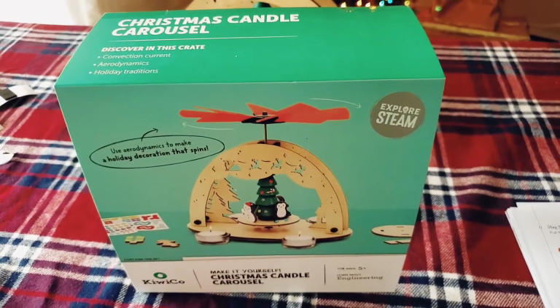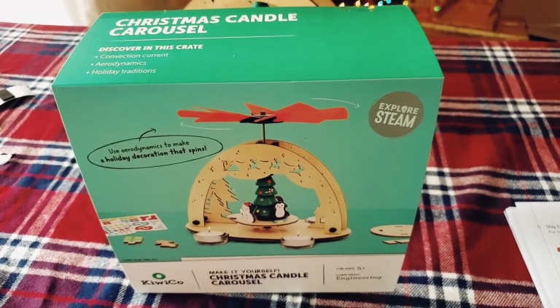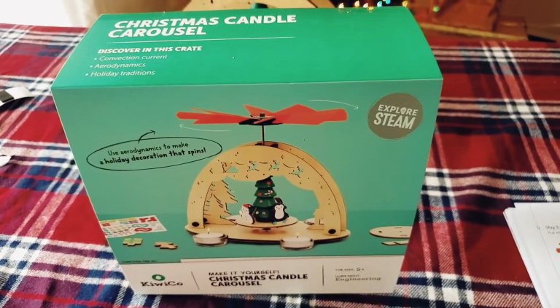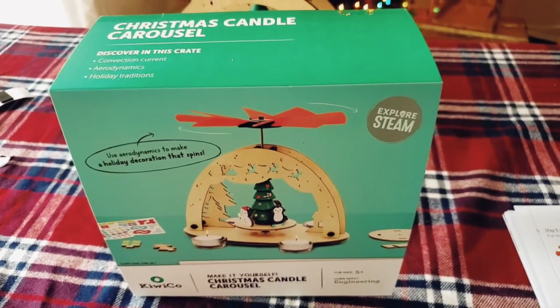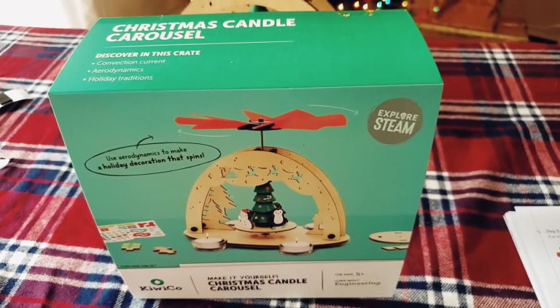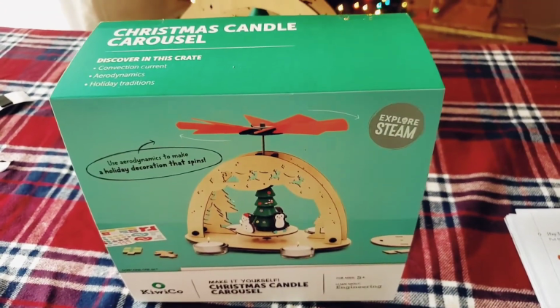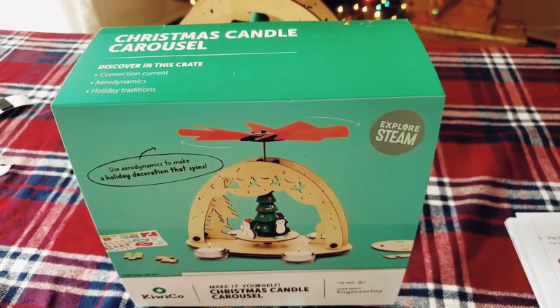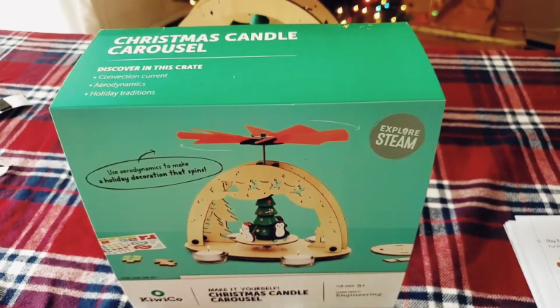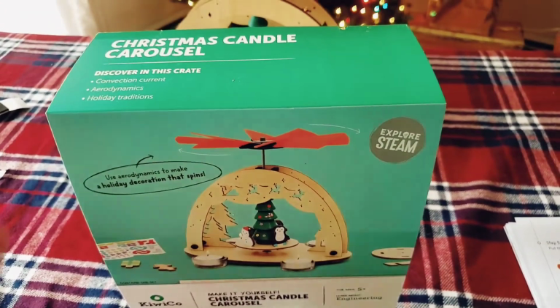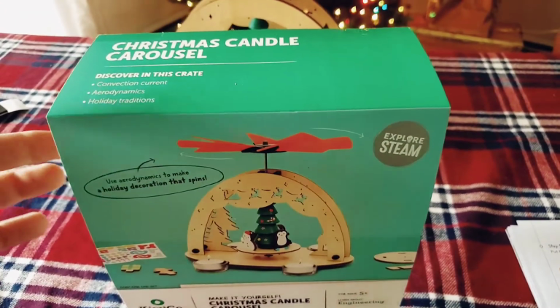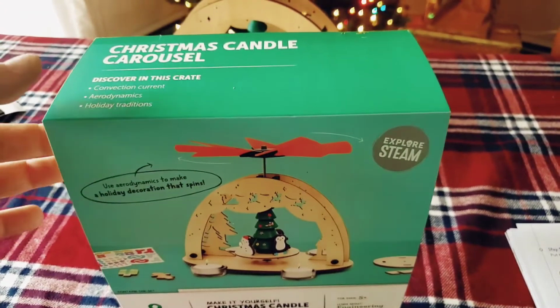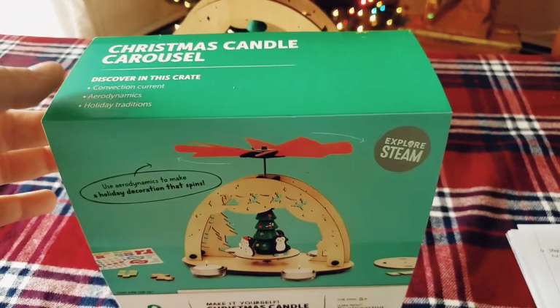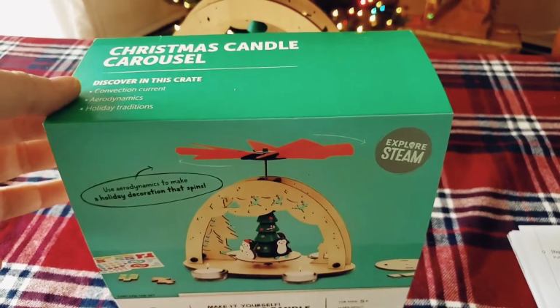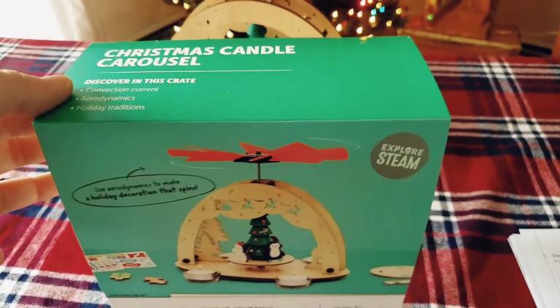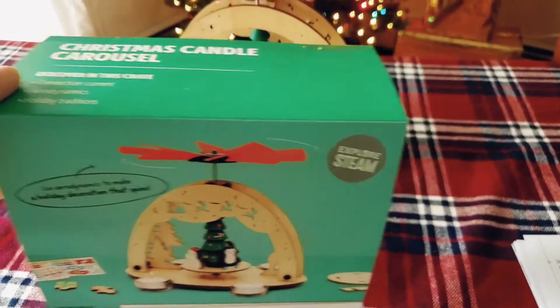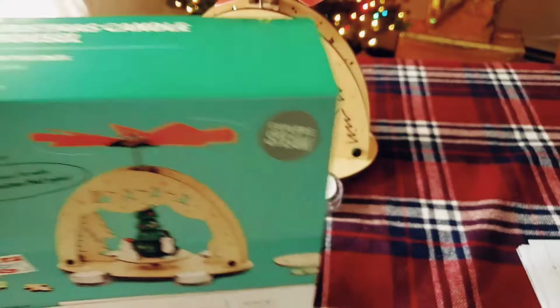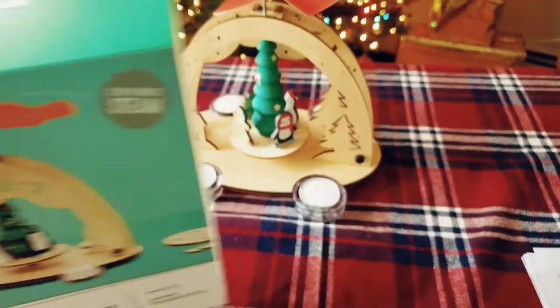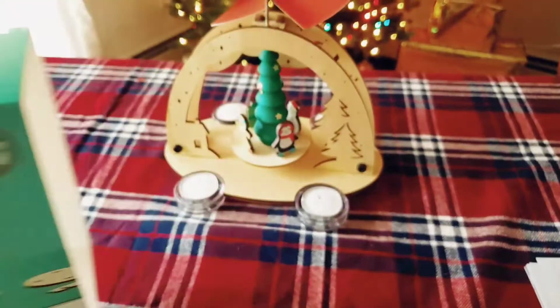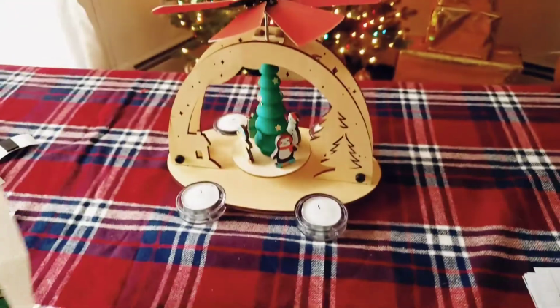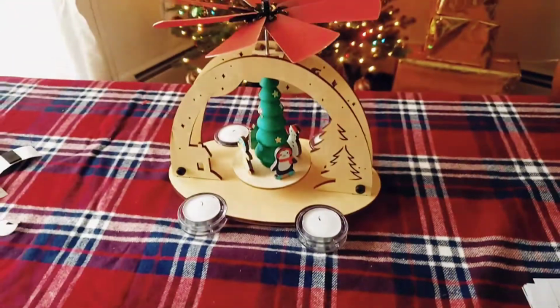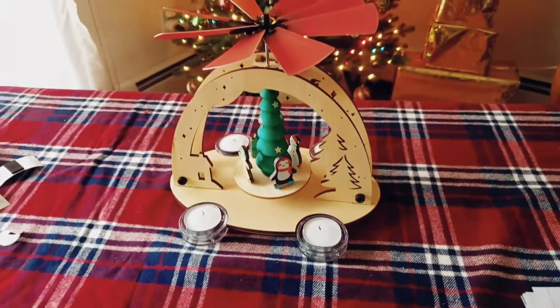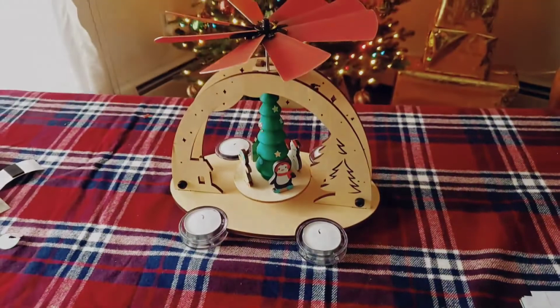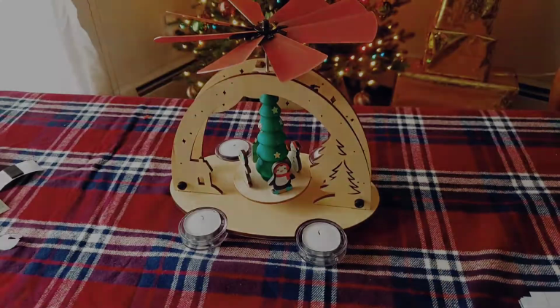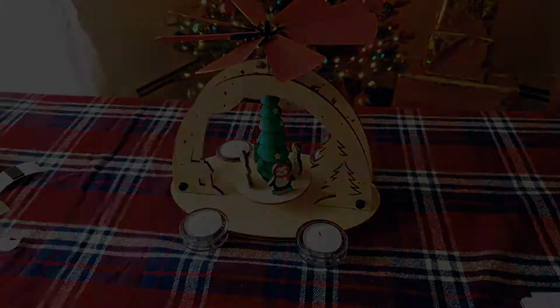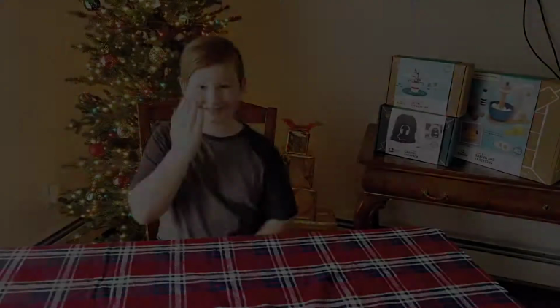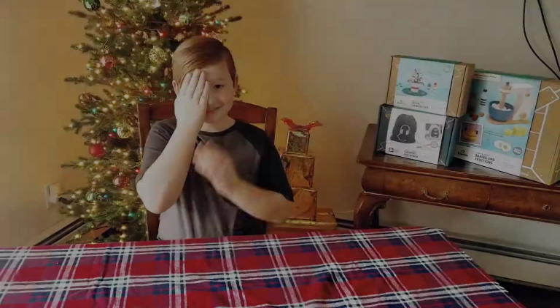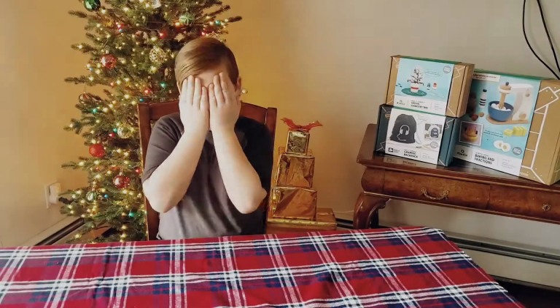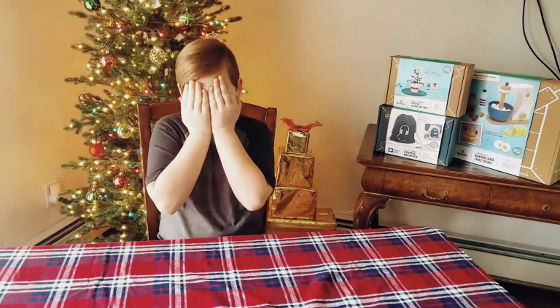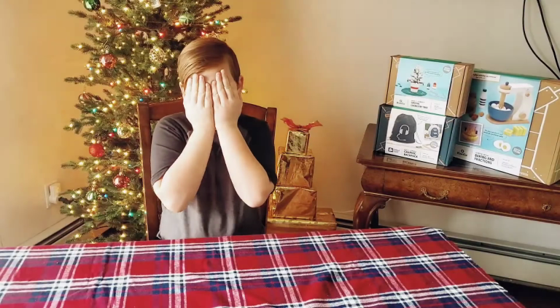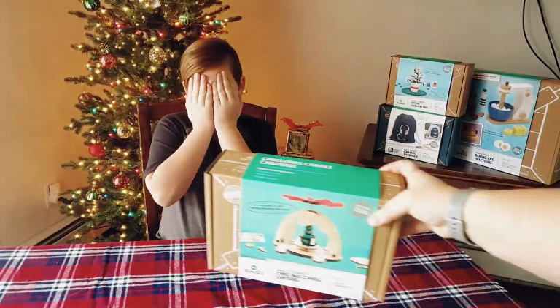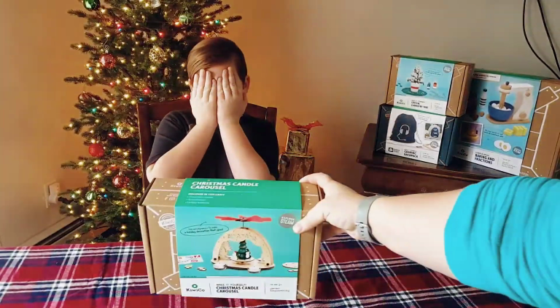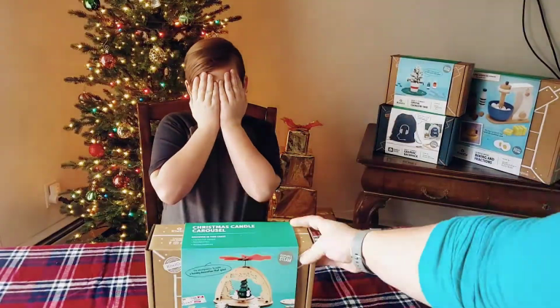This box is for ages 5 and up, so my son Declan, who is 8, is going to show us how it all works.